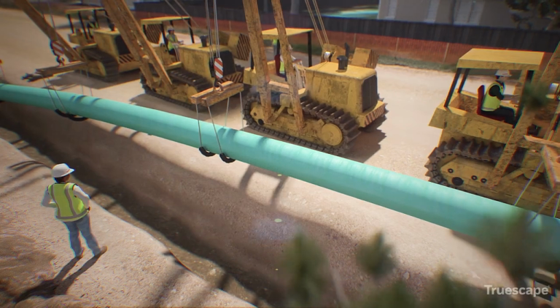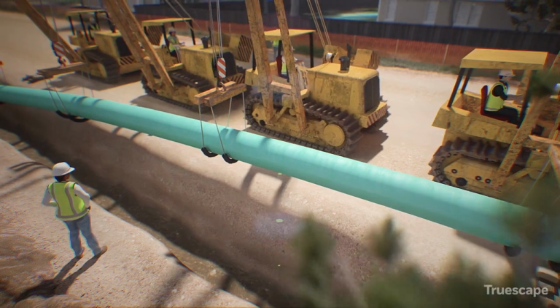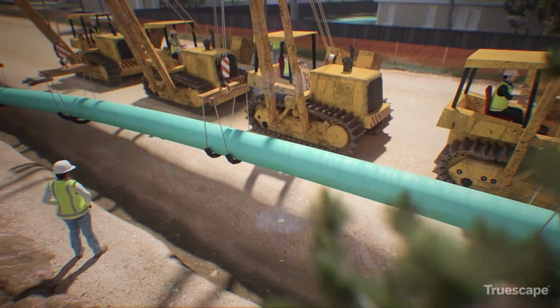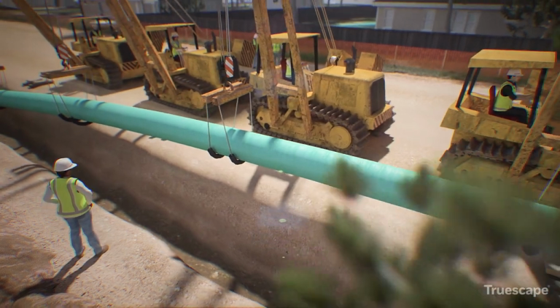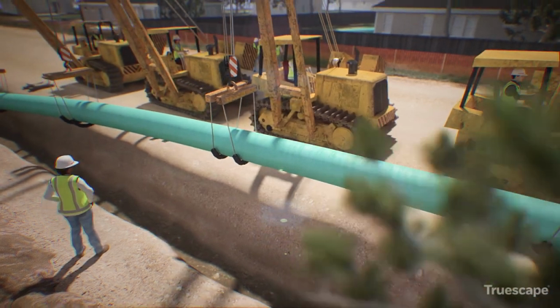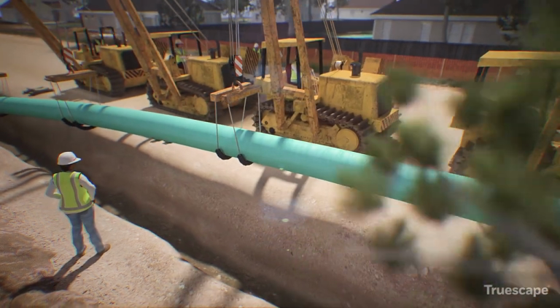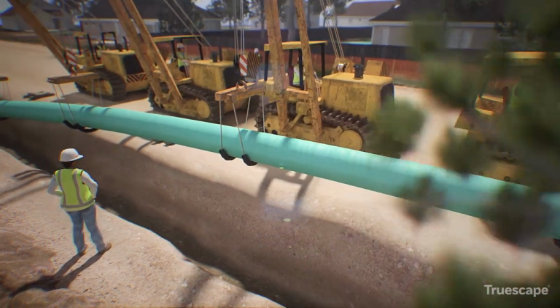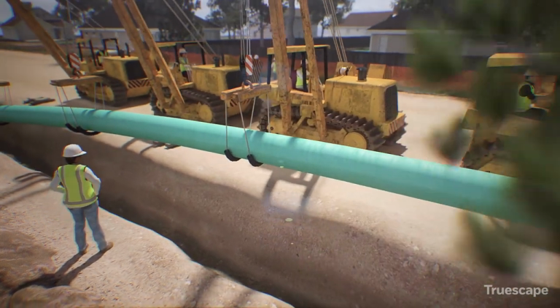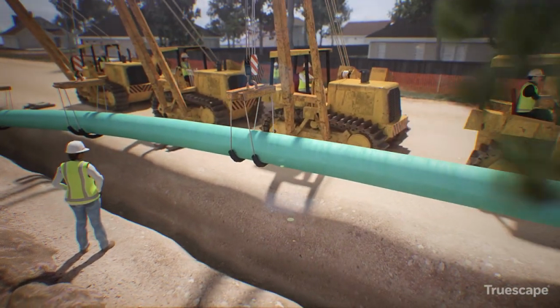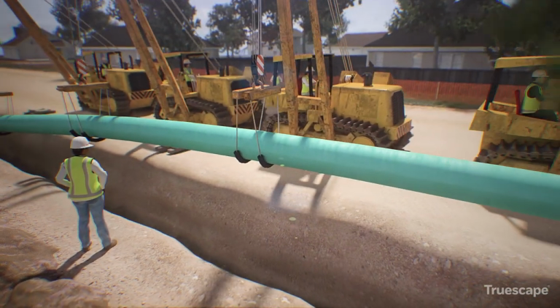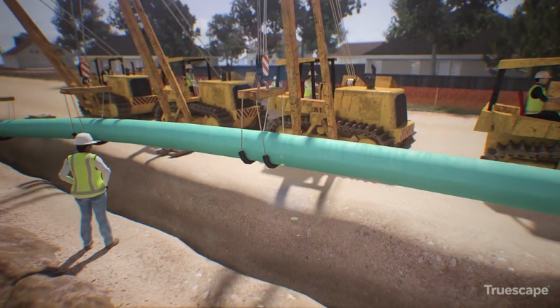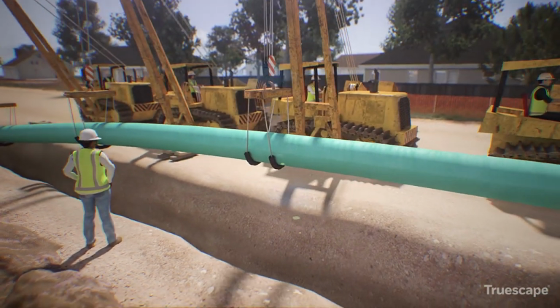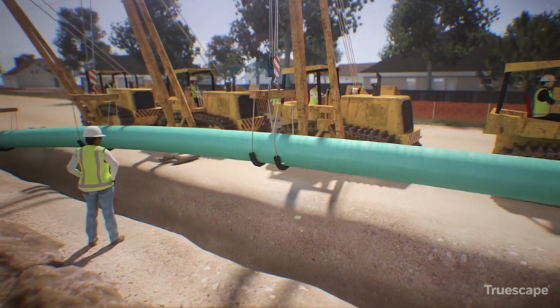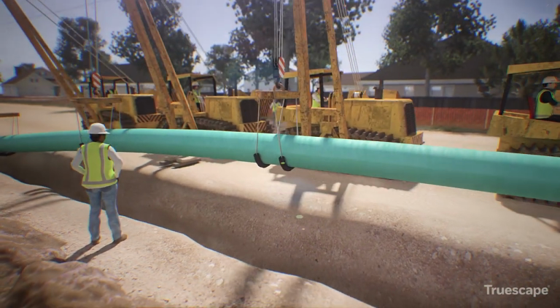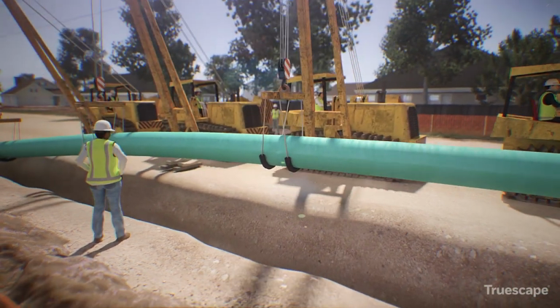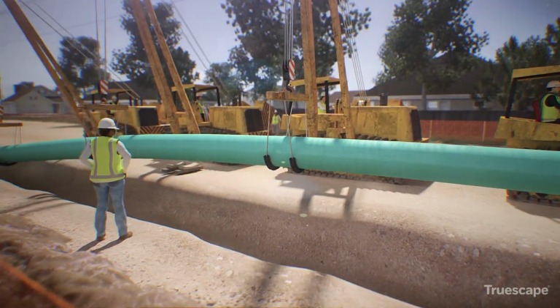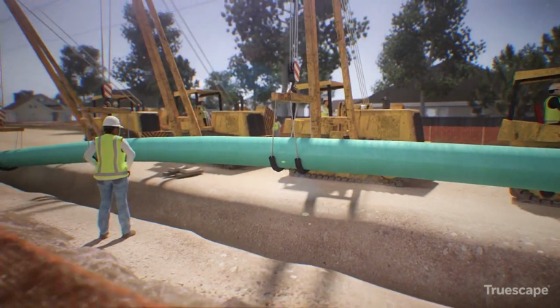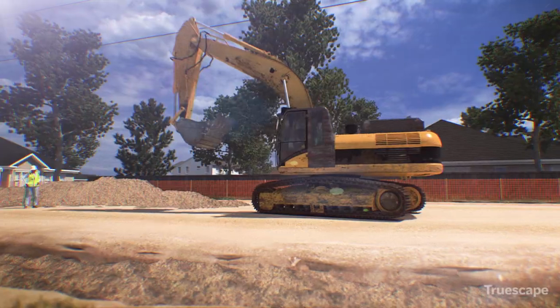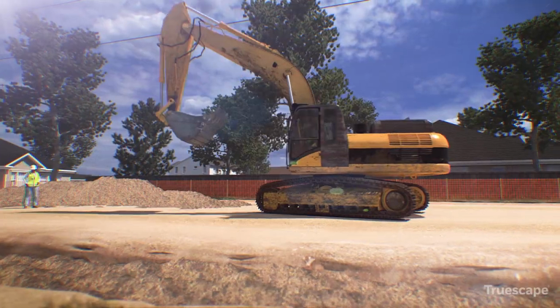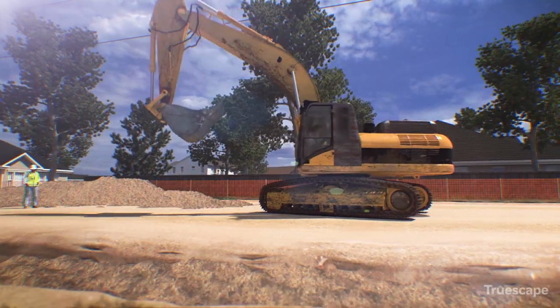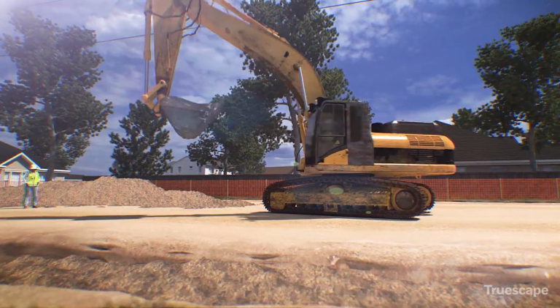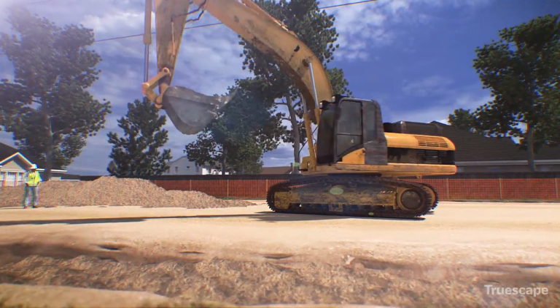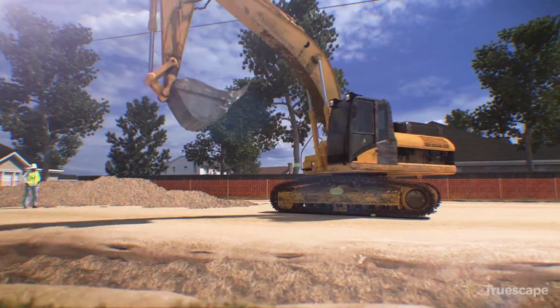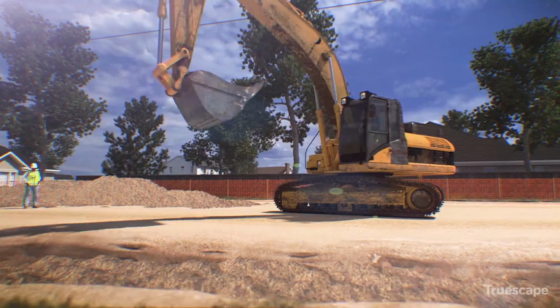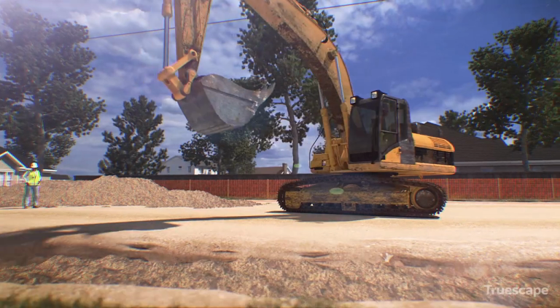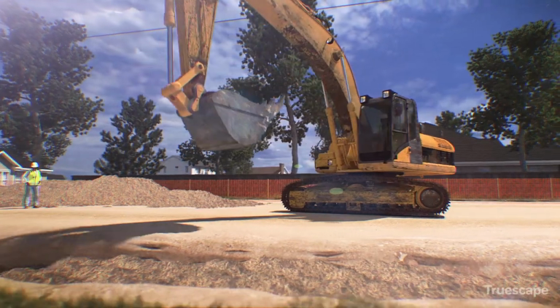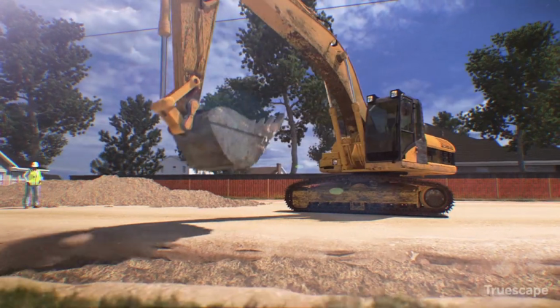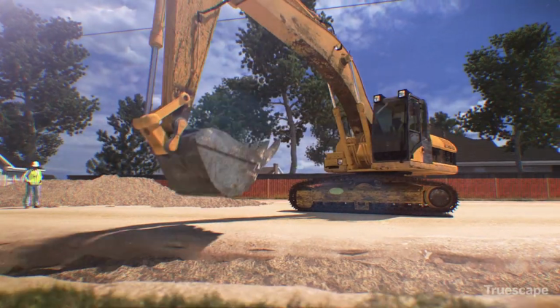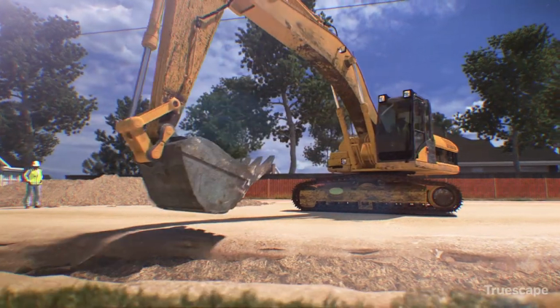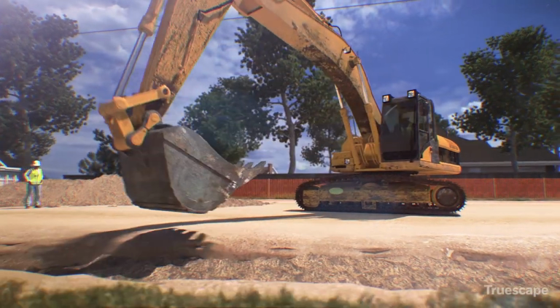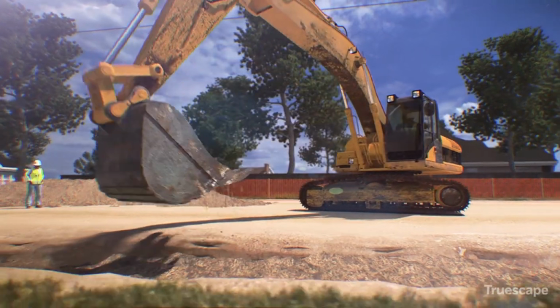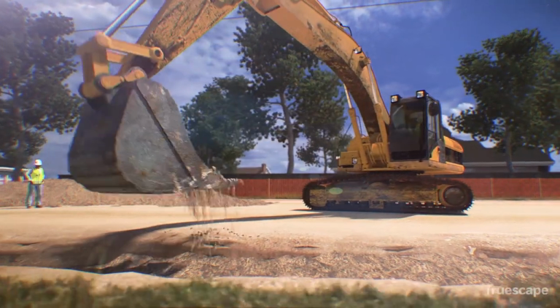The pipeline is laid into the trench. The trench is then backfilled with the existing subsoil.